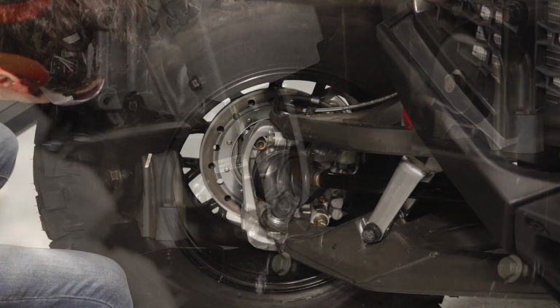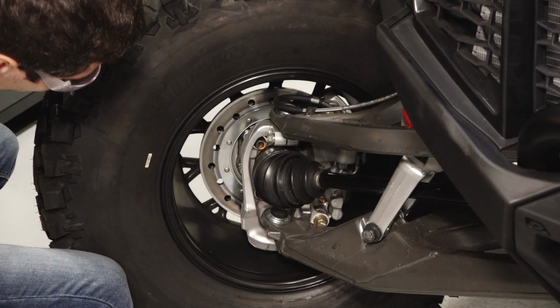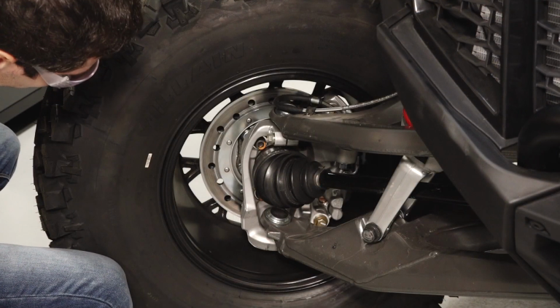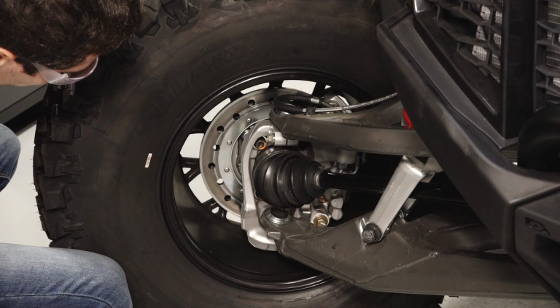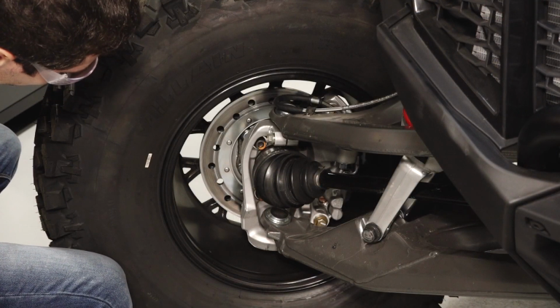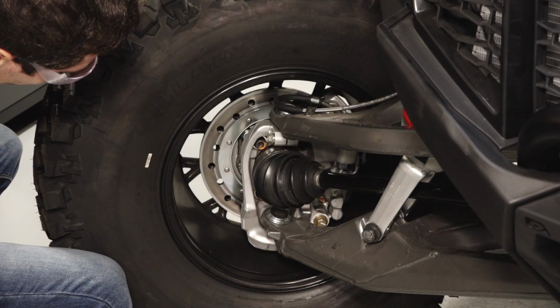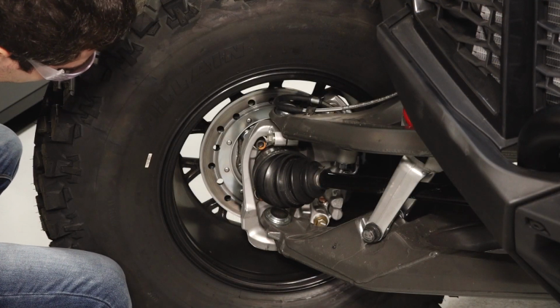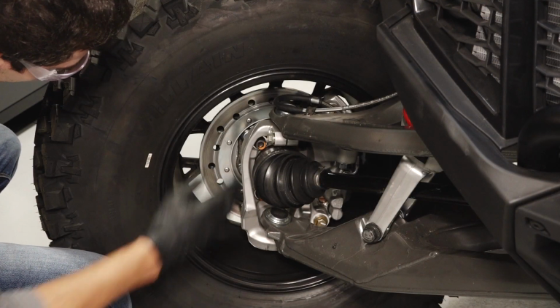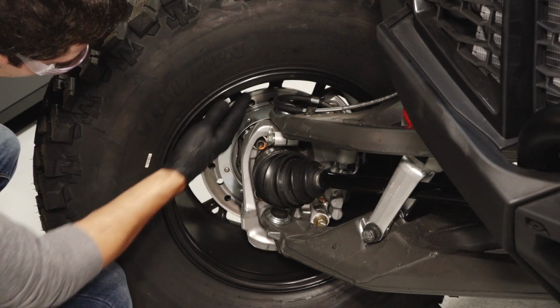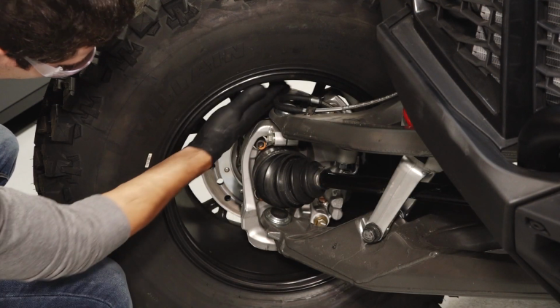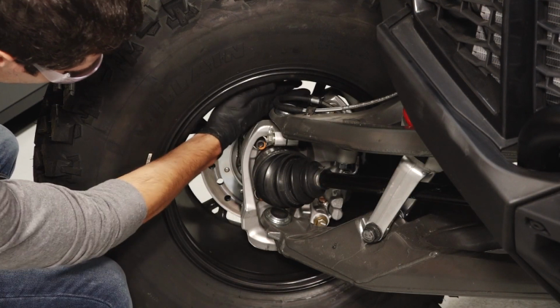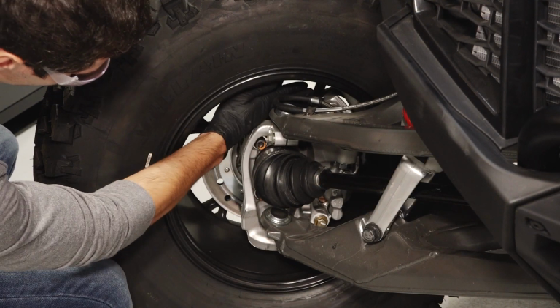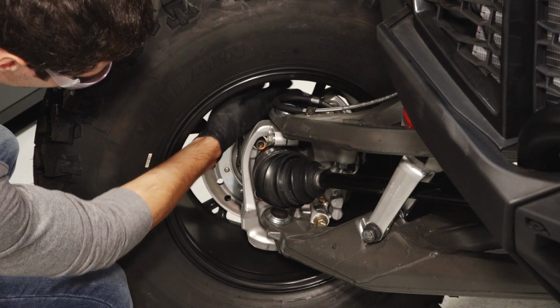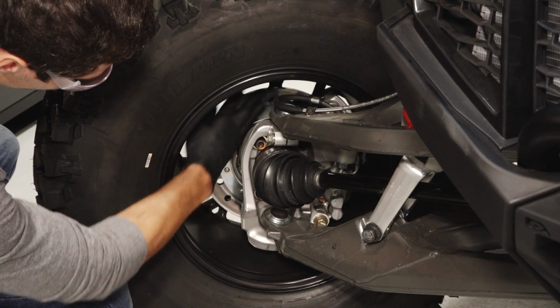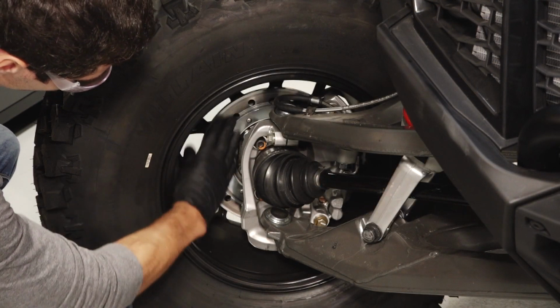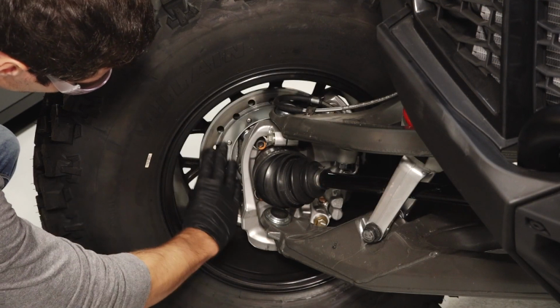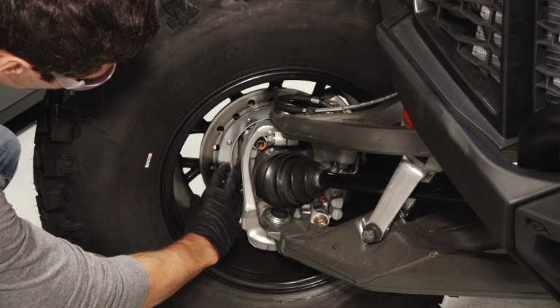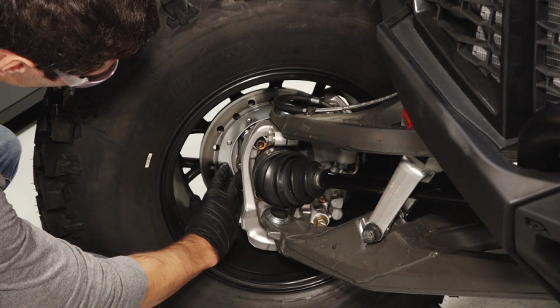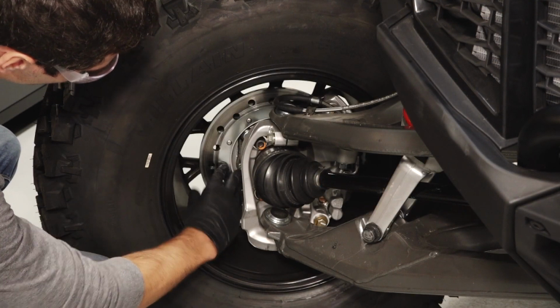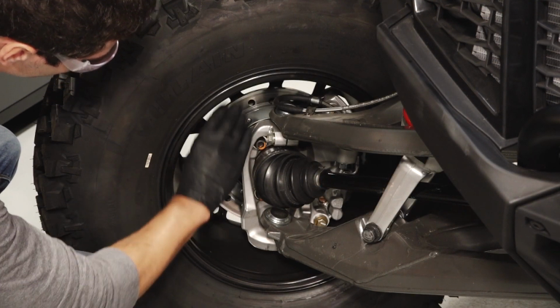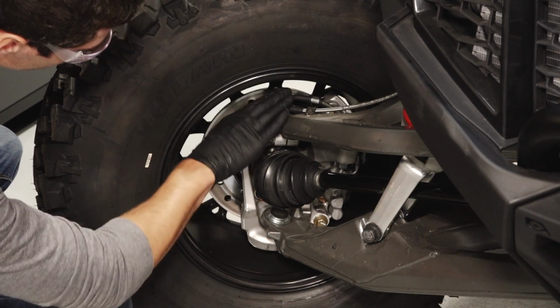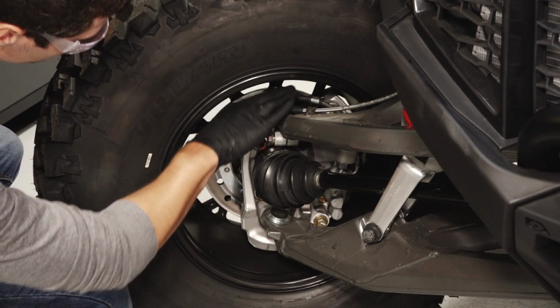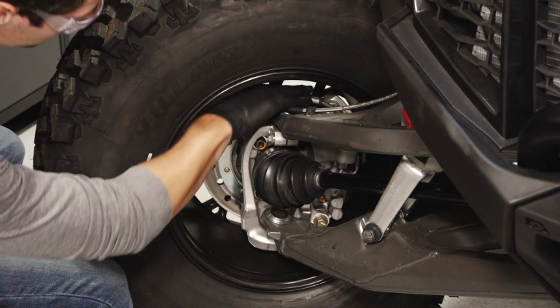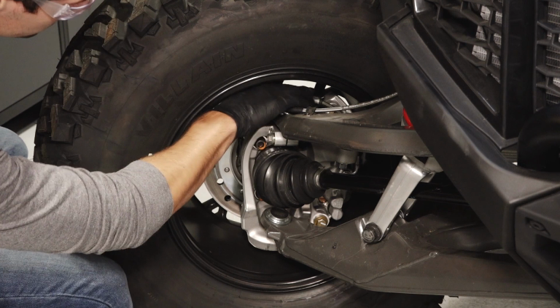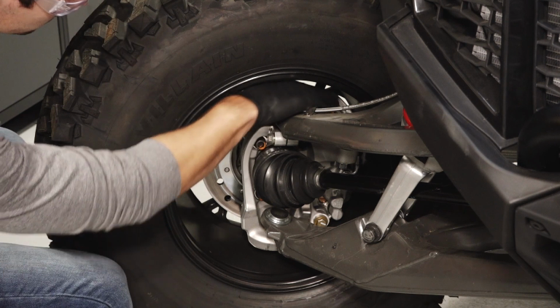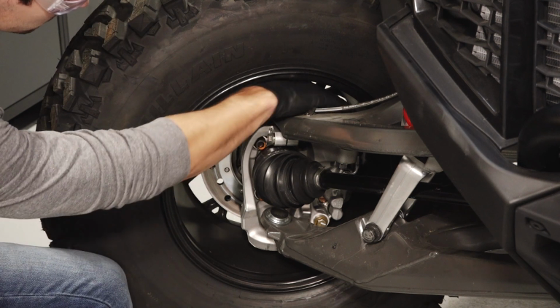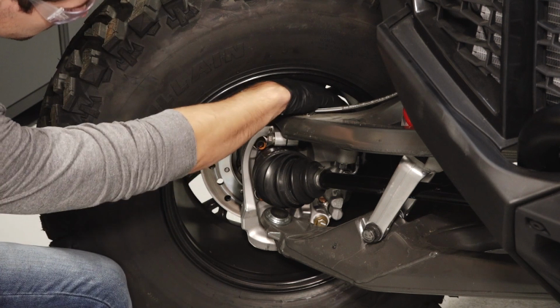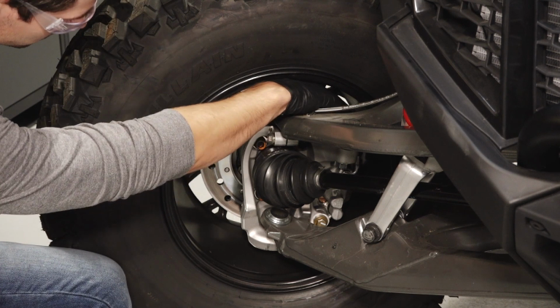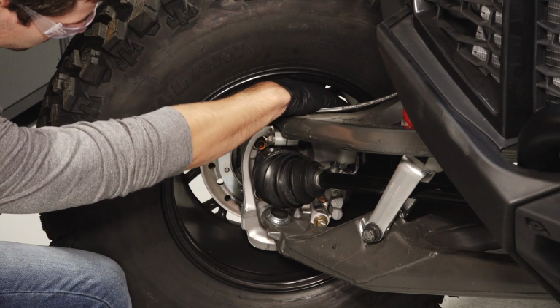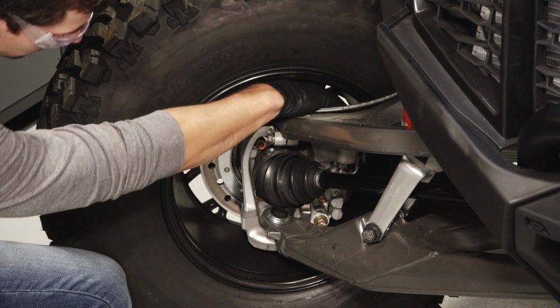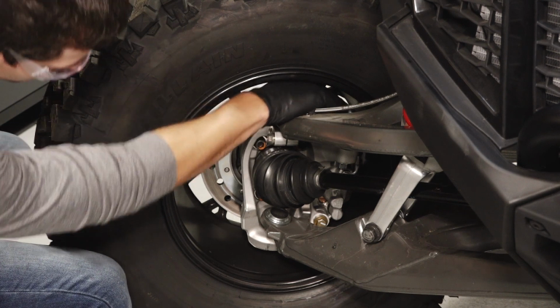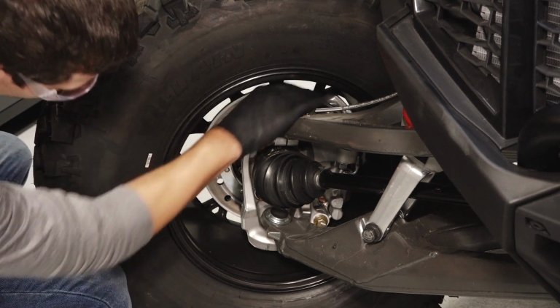Then, move to the brake pads and rotors, looking for corrosion, nicks, and burrs.